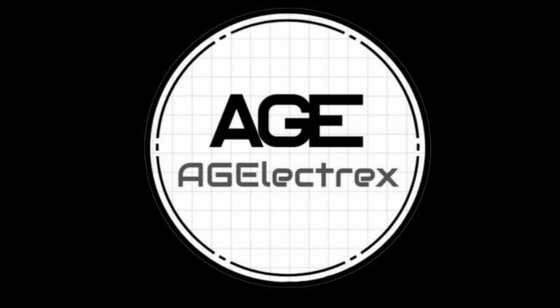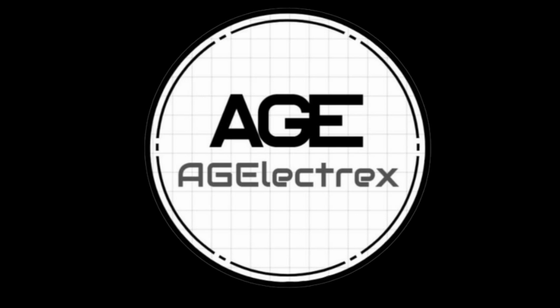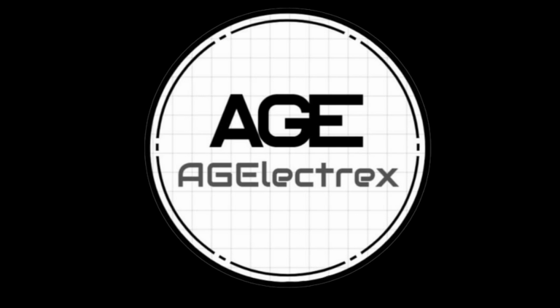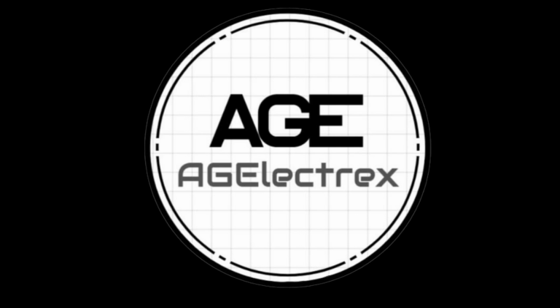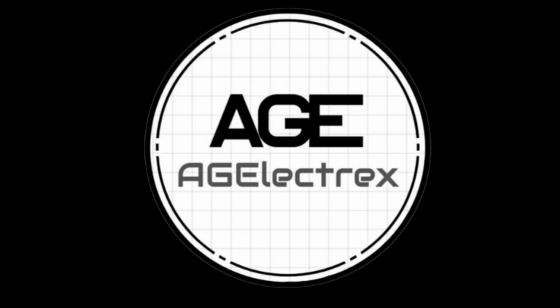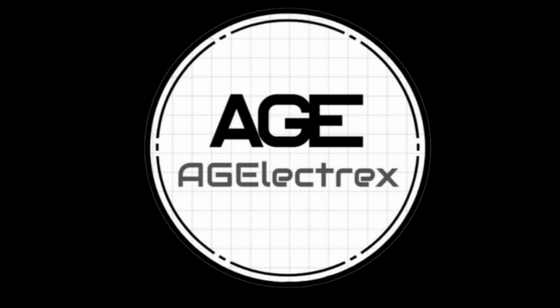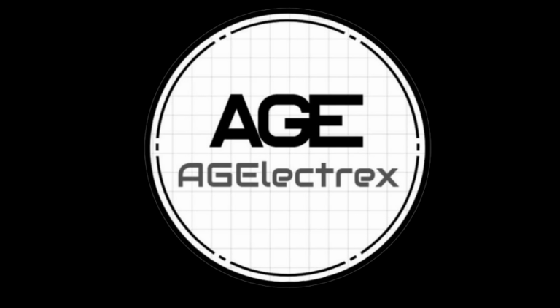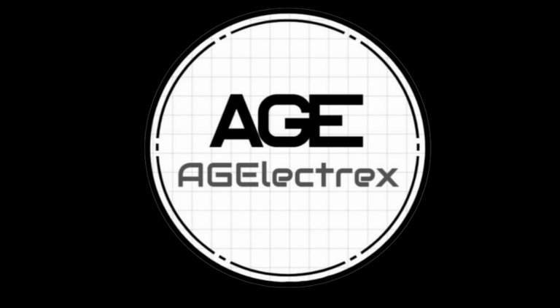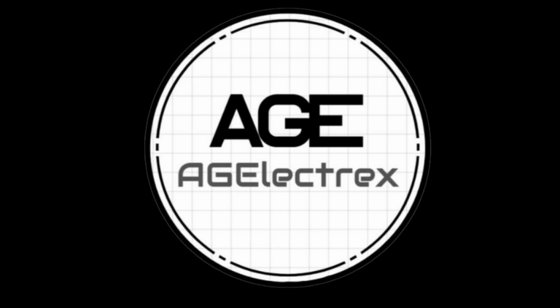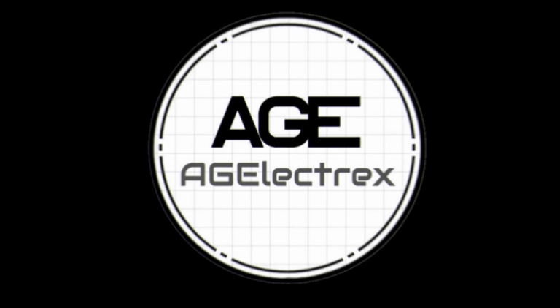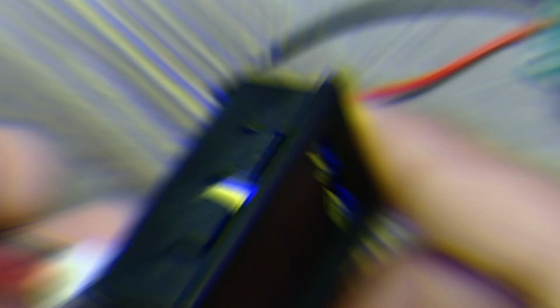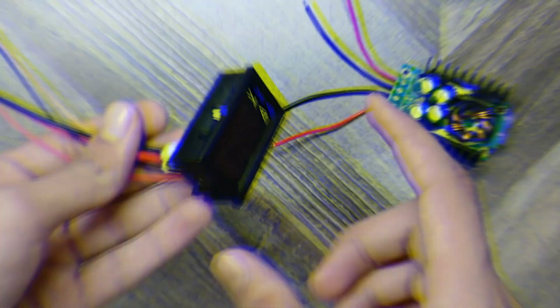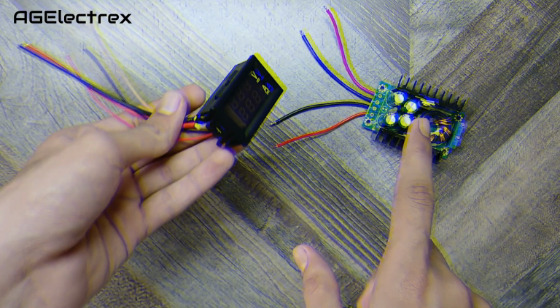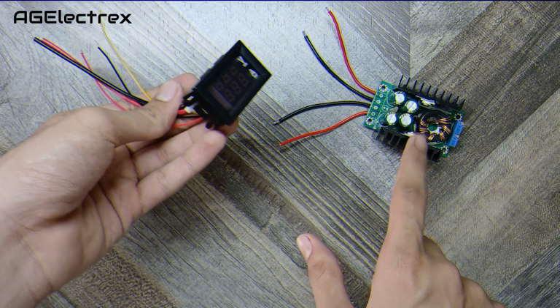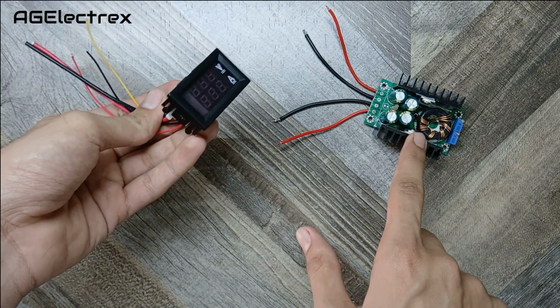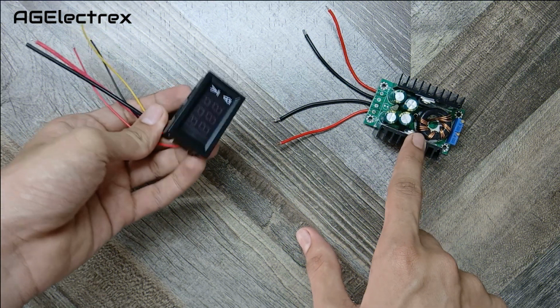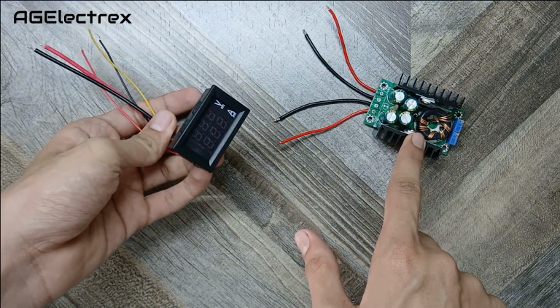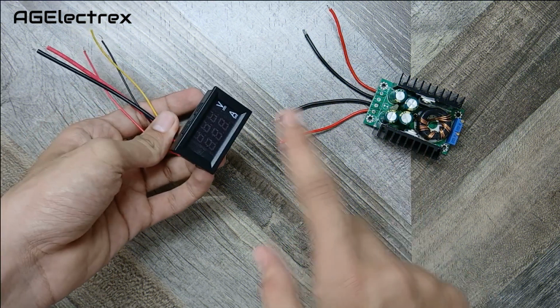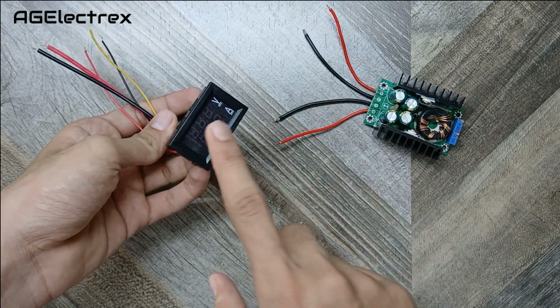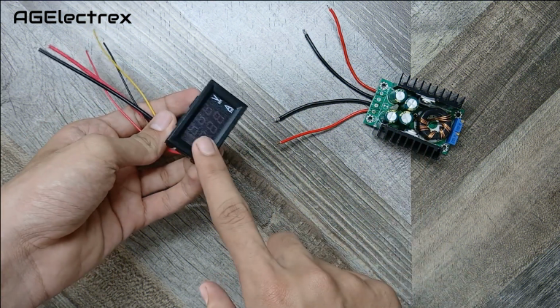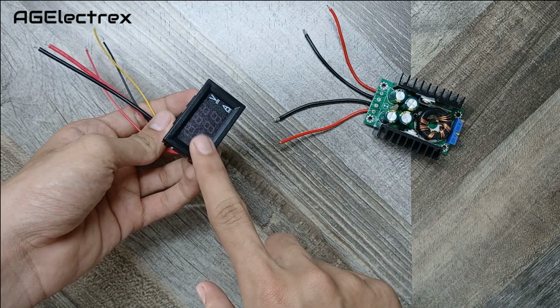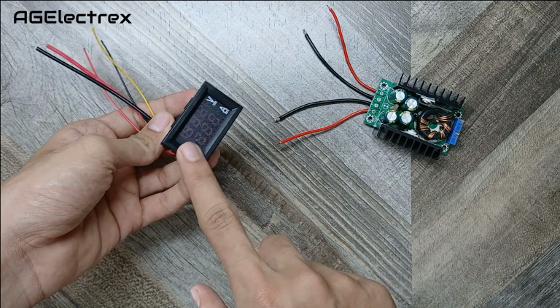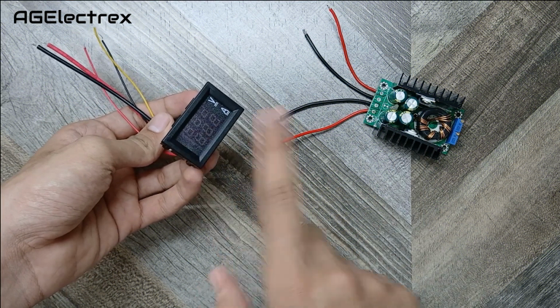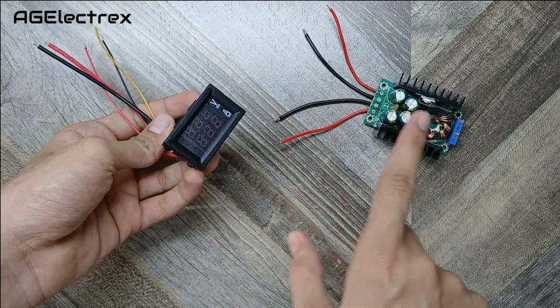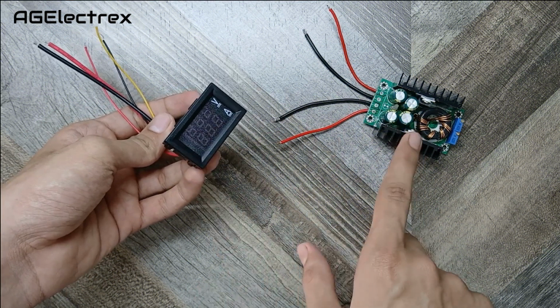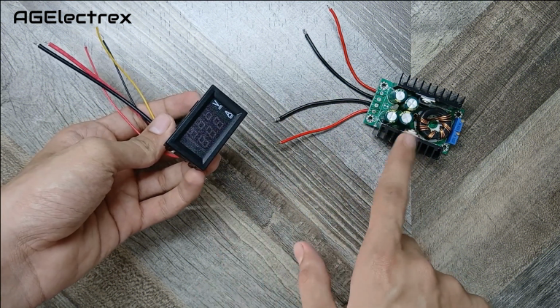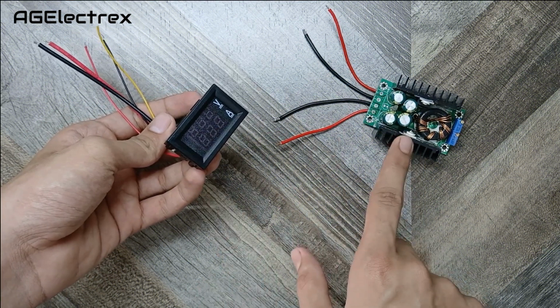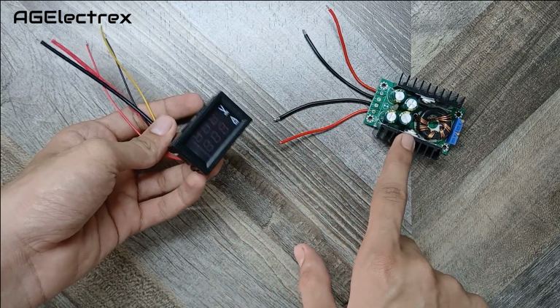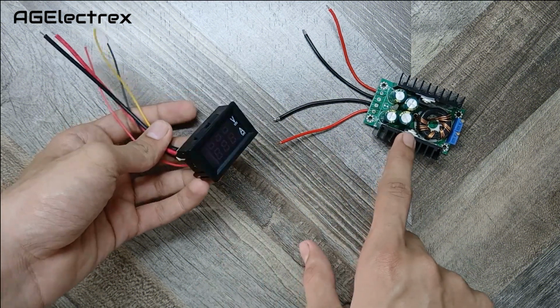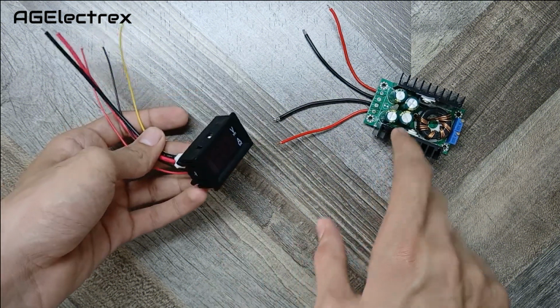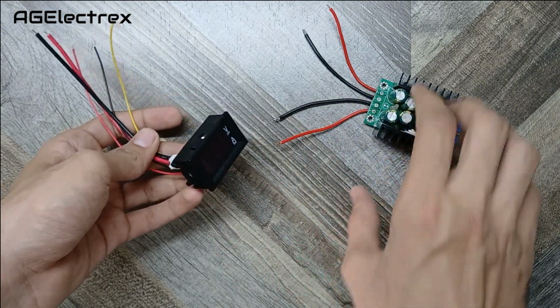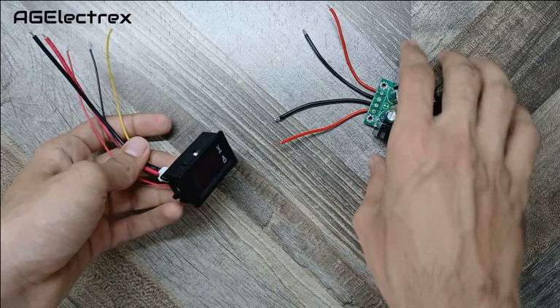Hello guys, welcome back to this channel. Today I will show you the connections of these two modules.